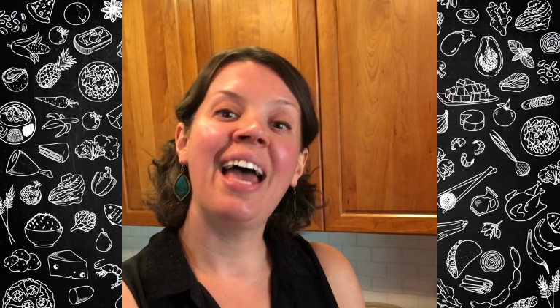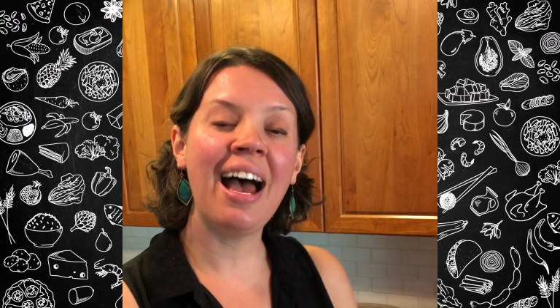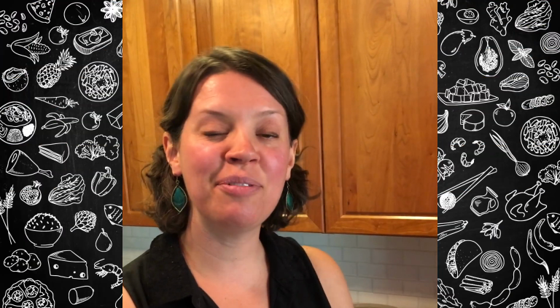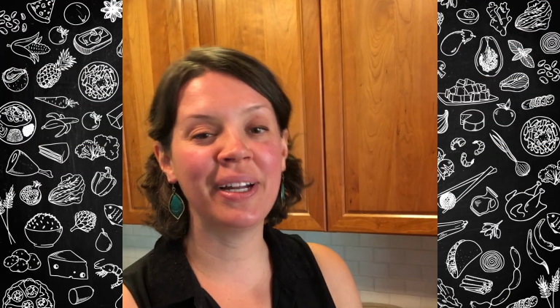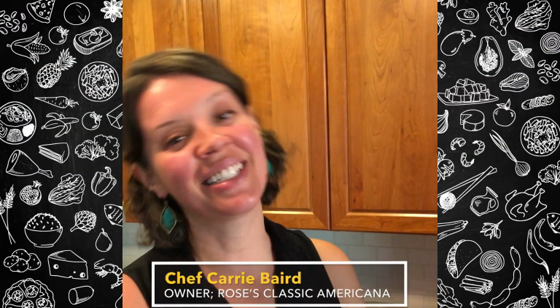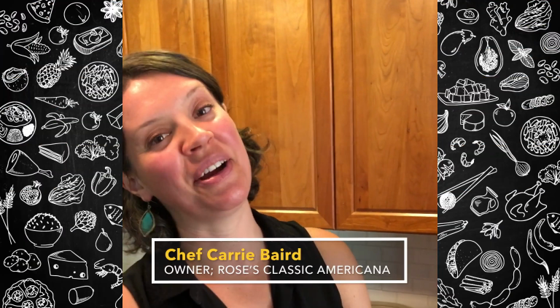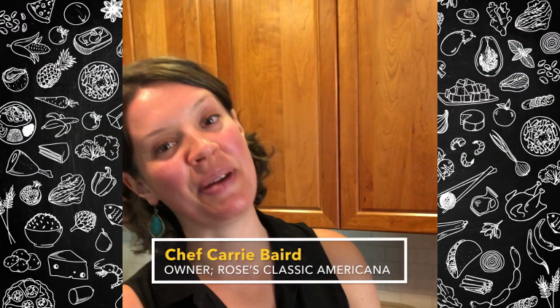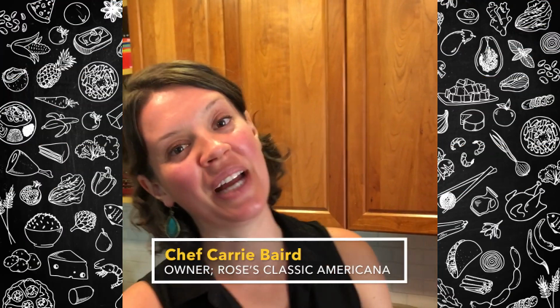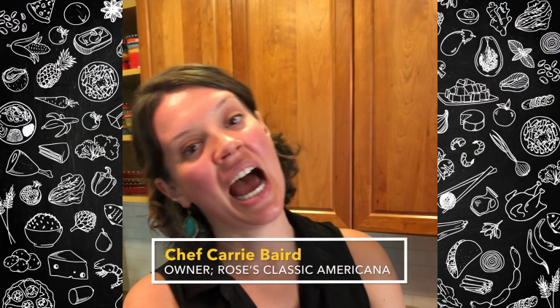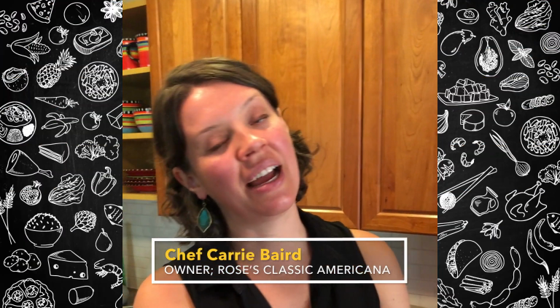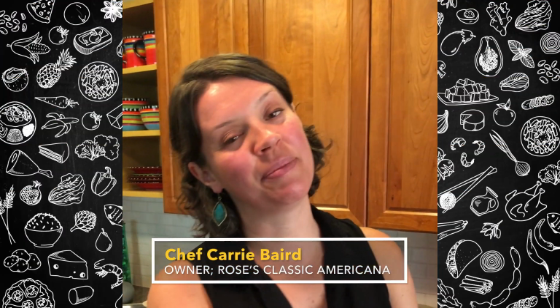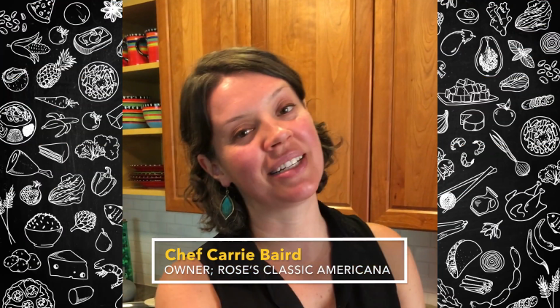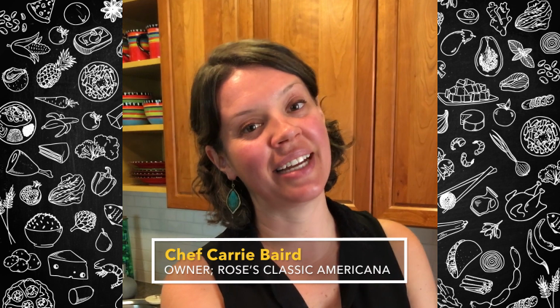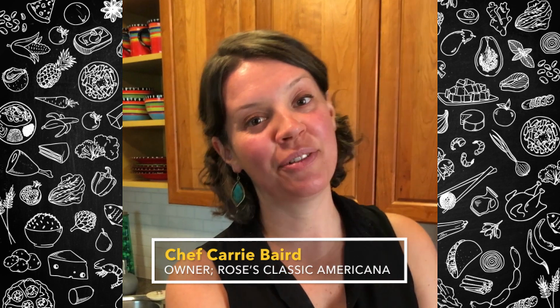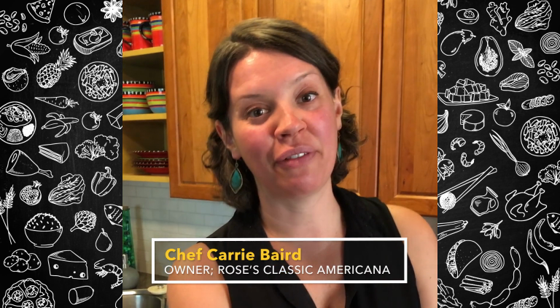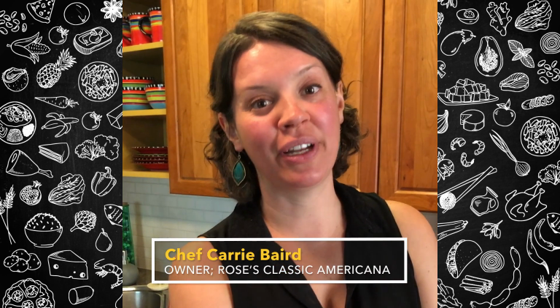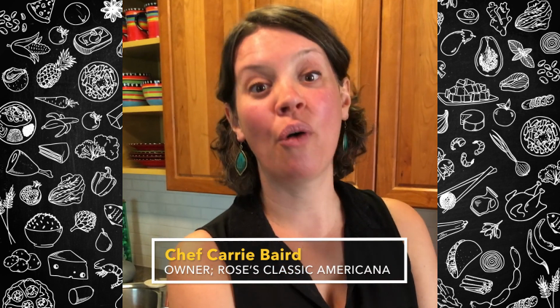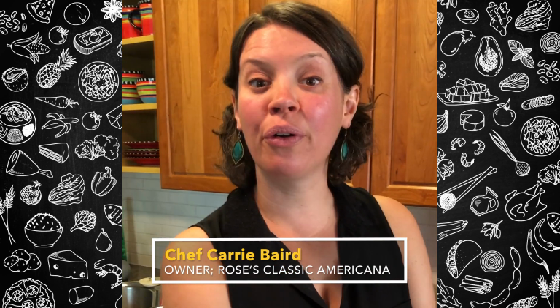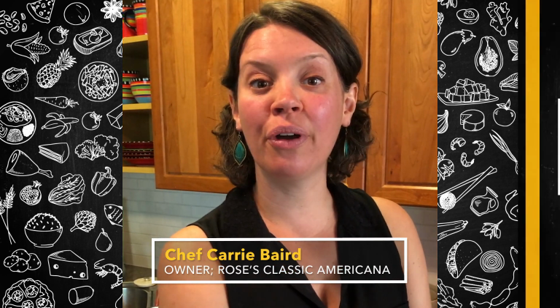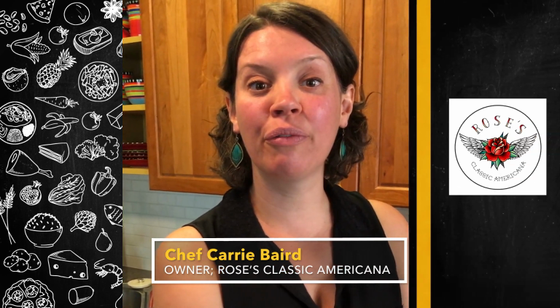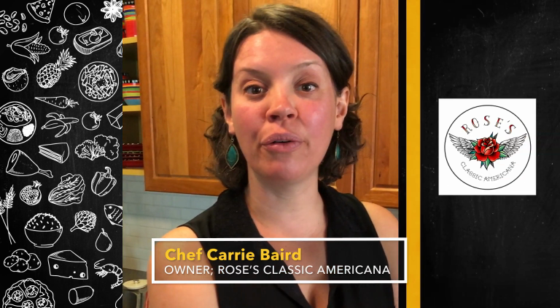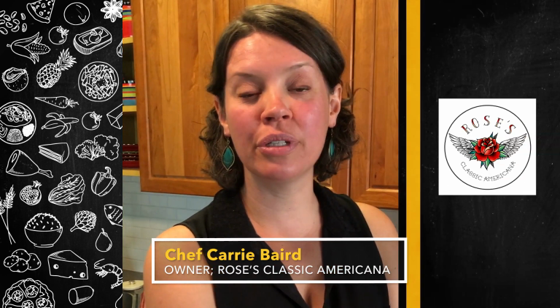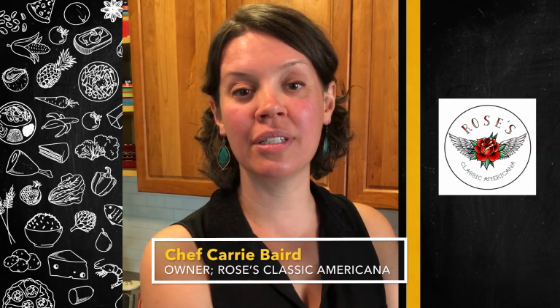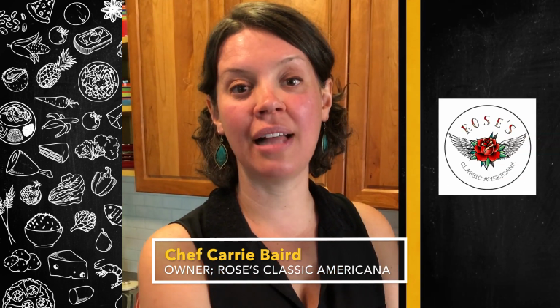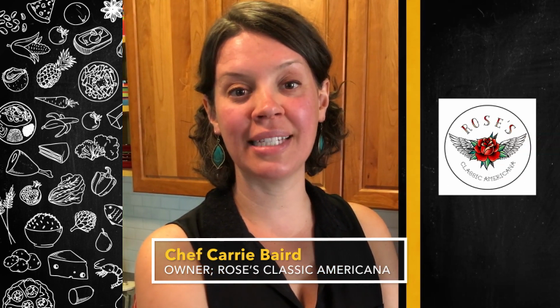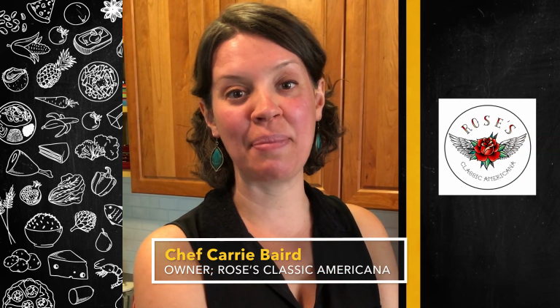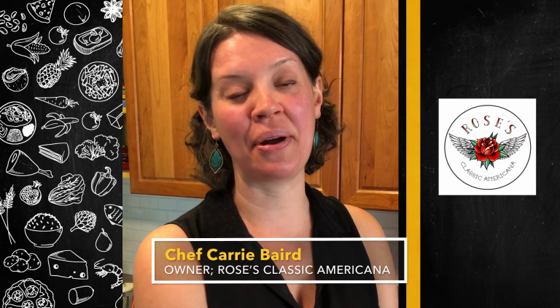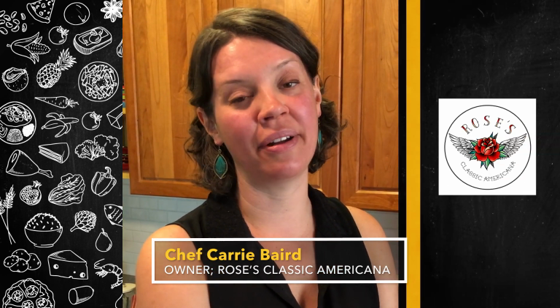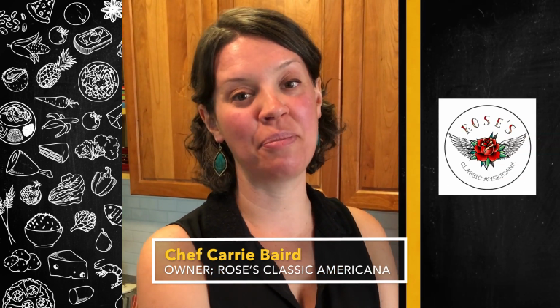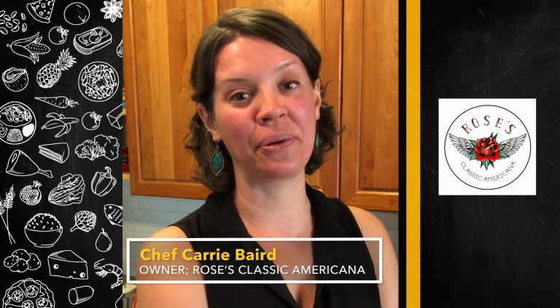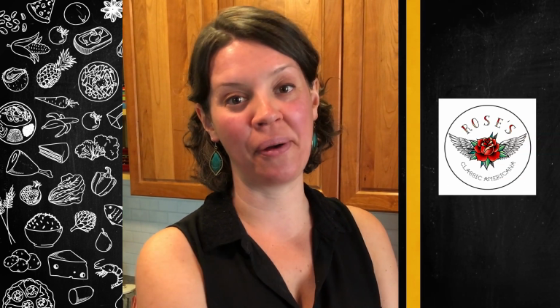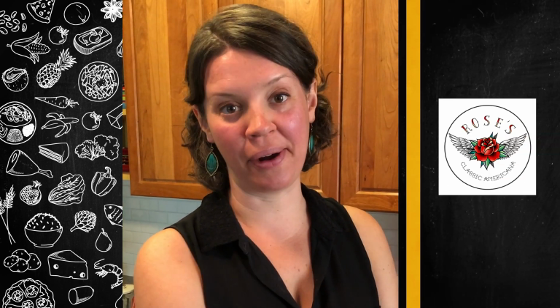Hi everybody, it's Keri Maird. I am the executive chef and owner of Rose's Classic Americana in Boulder, Colorado.